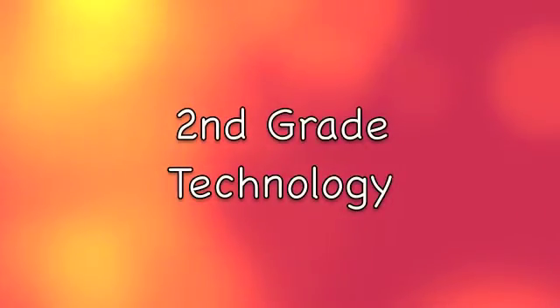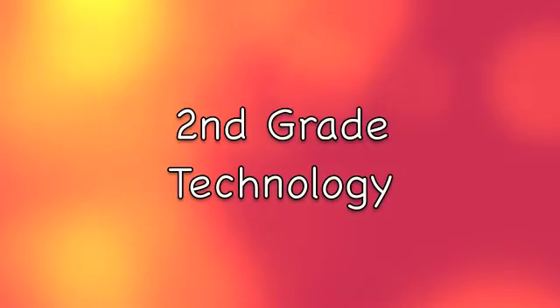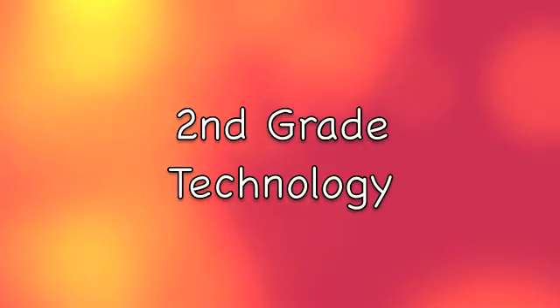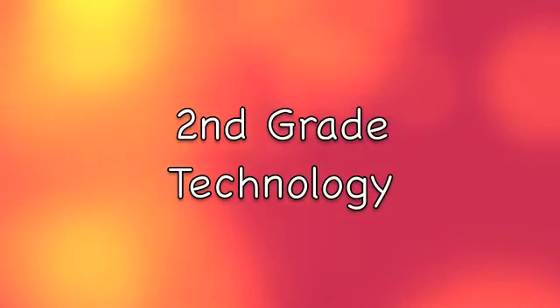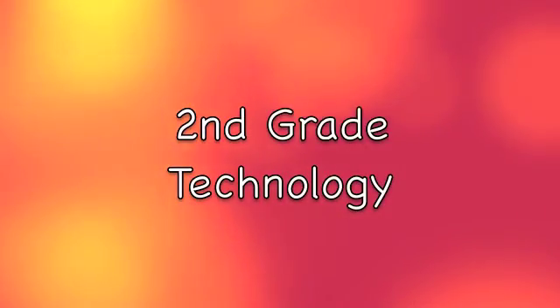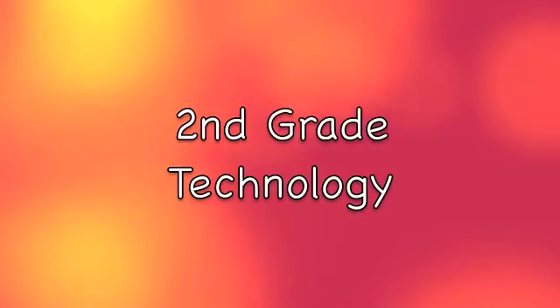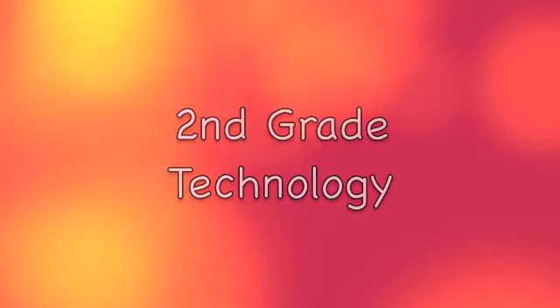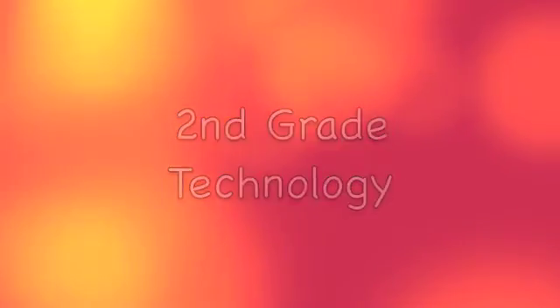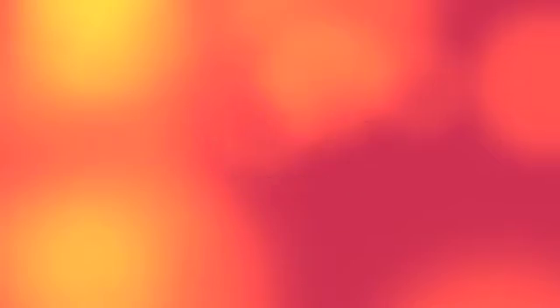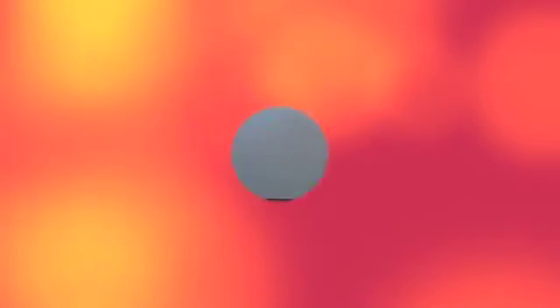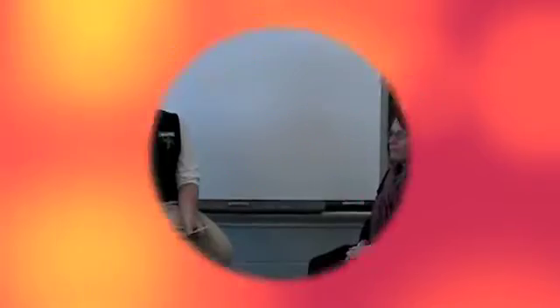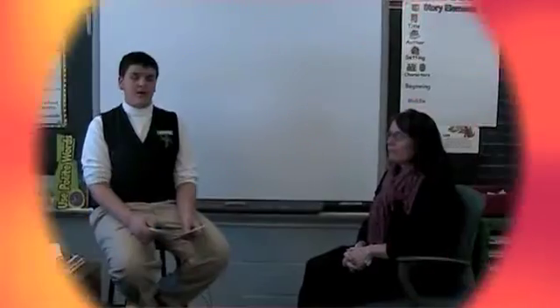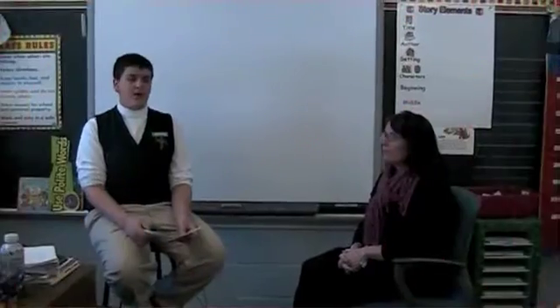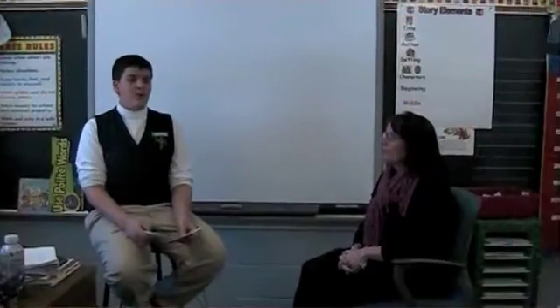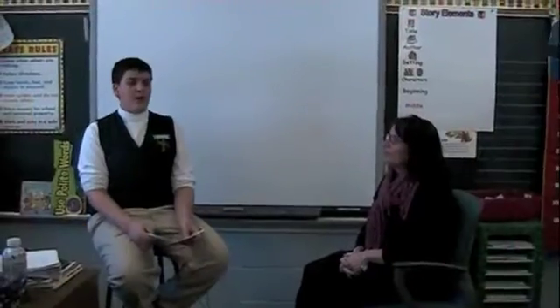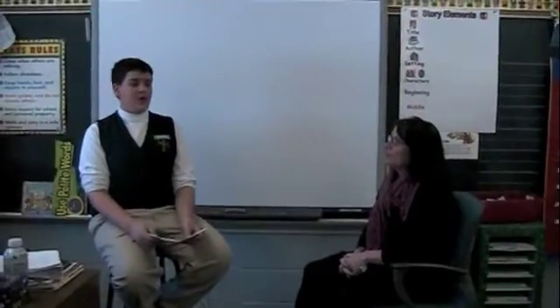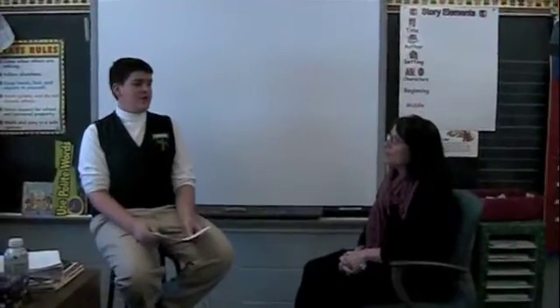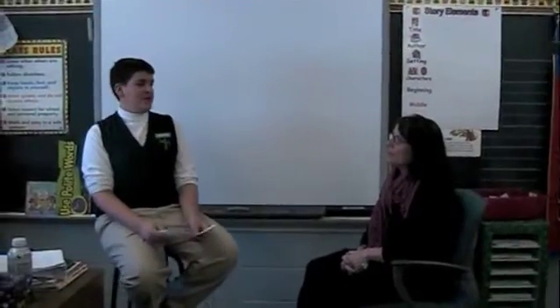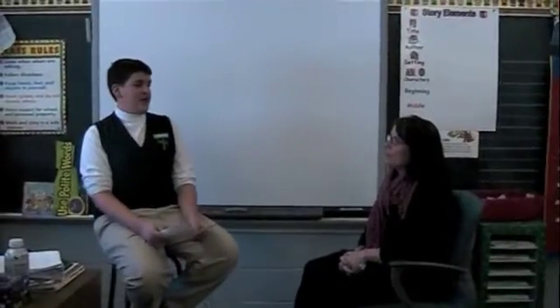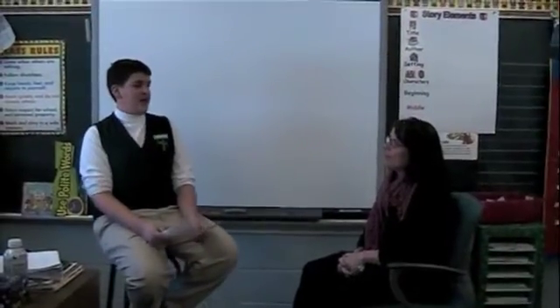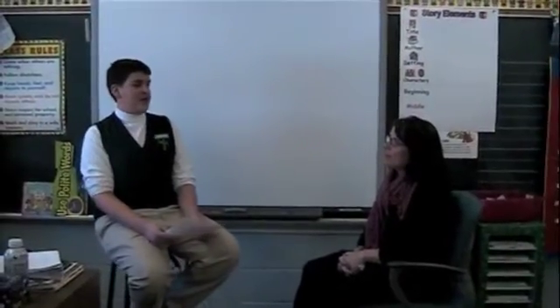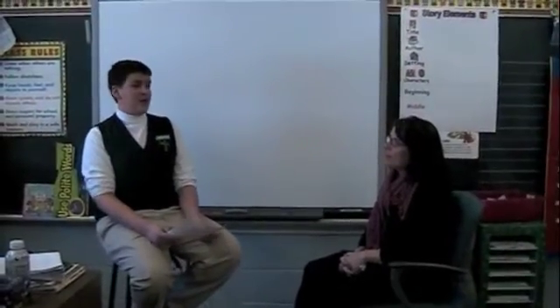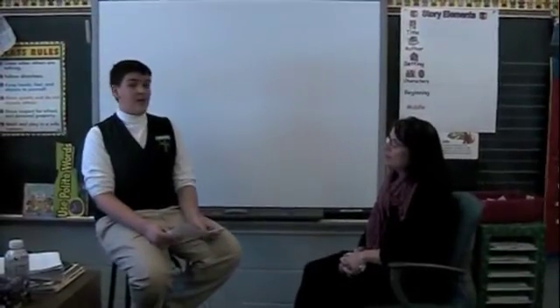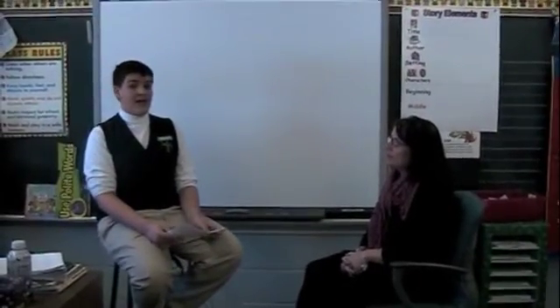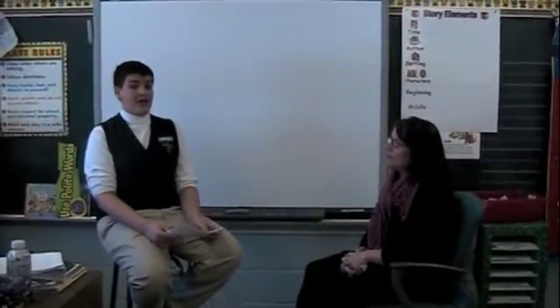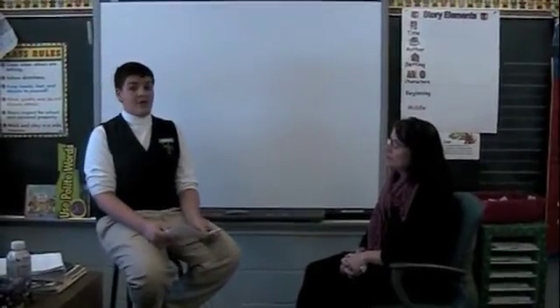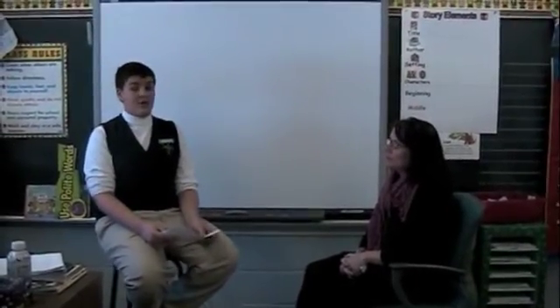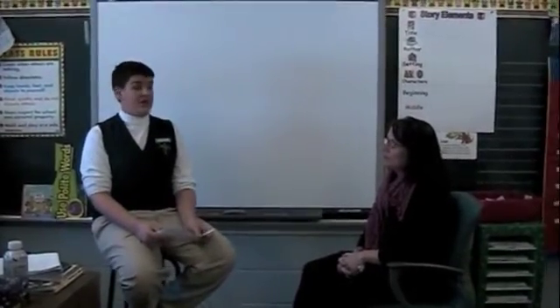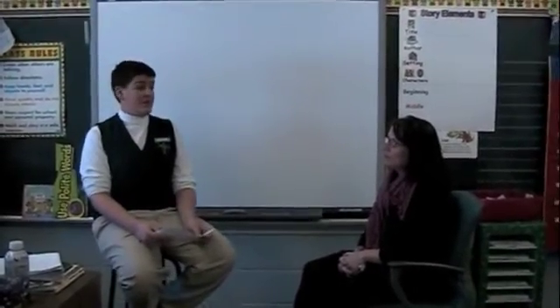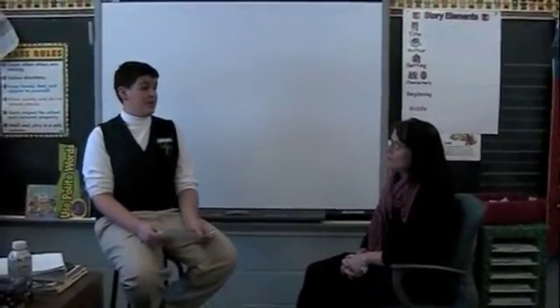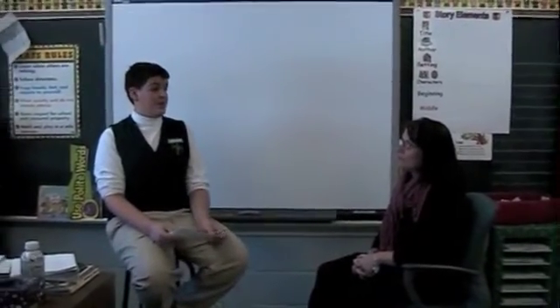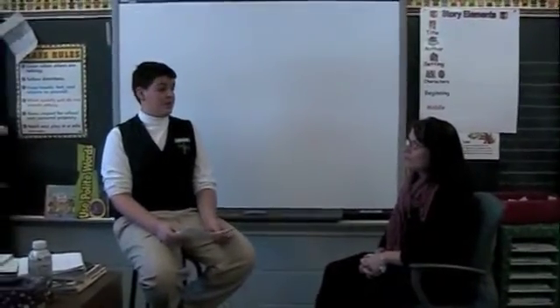Parents and friends can enjoy watching the students on SchoolTube.com. Technology in second grade. We are here with Mrs. Zanaris and we are going to ask her some questions about smart boards.